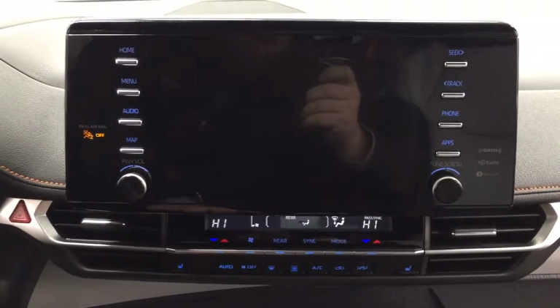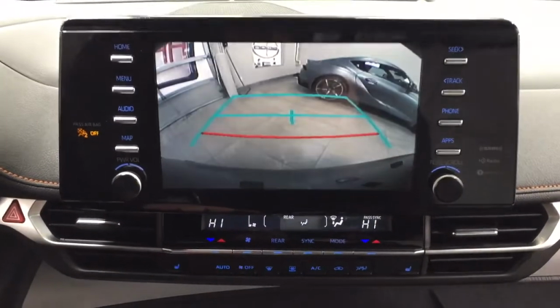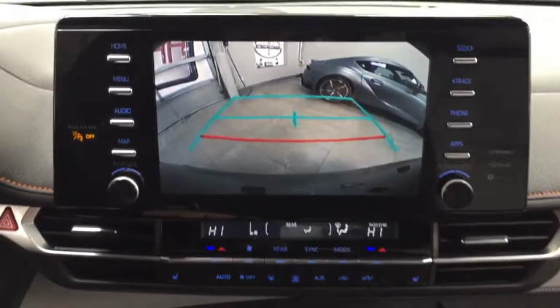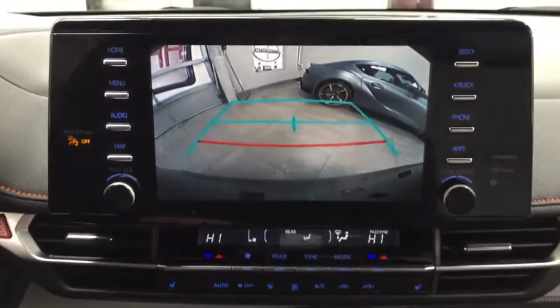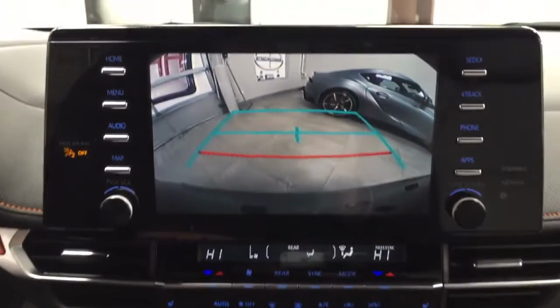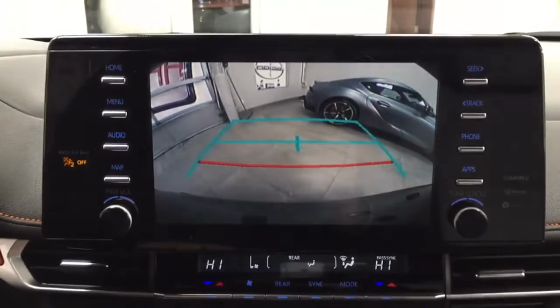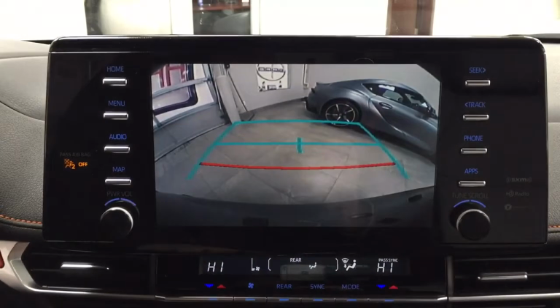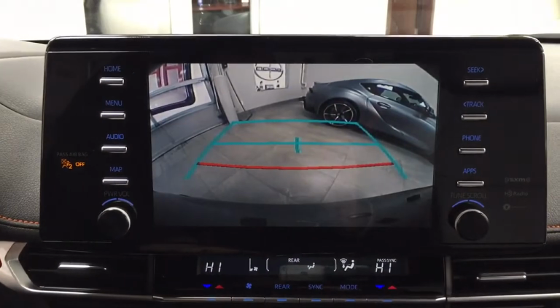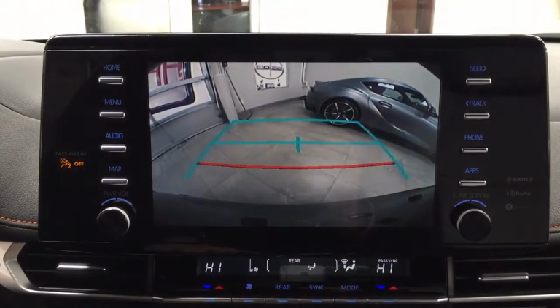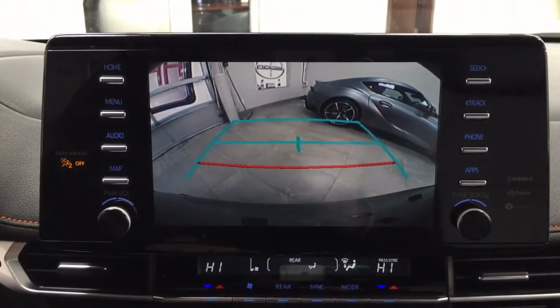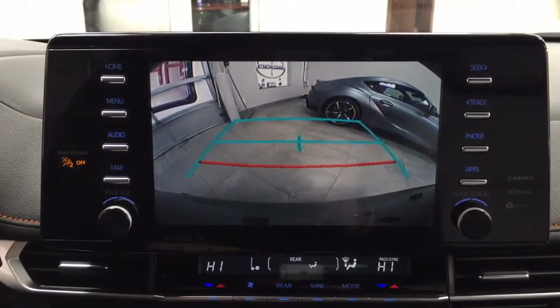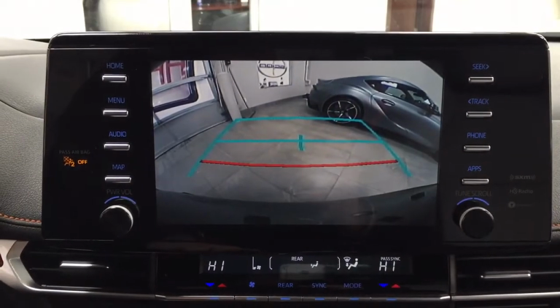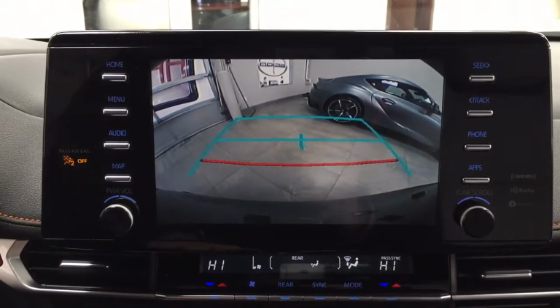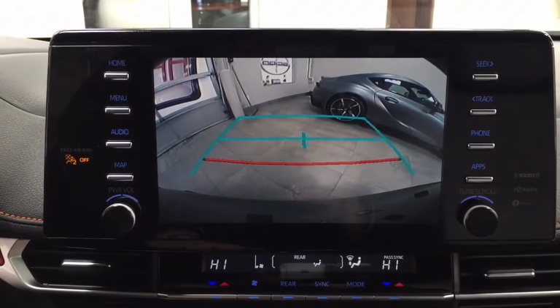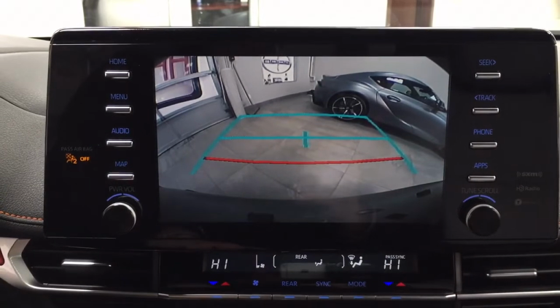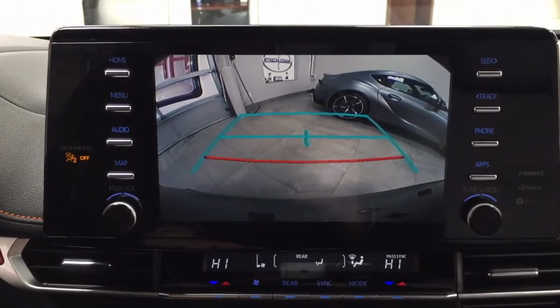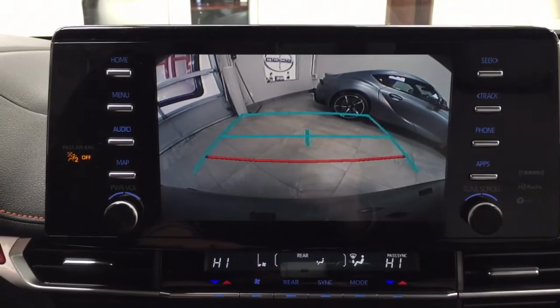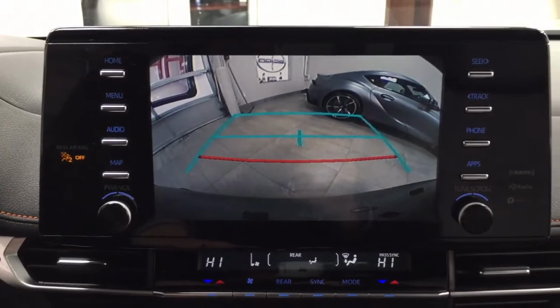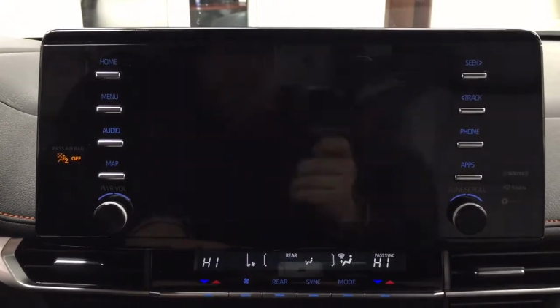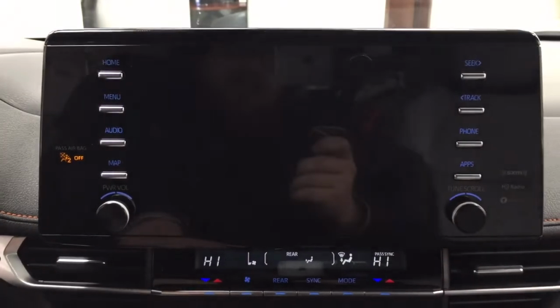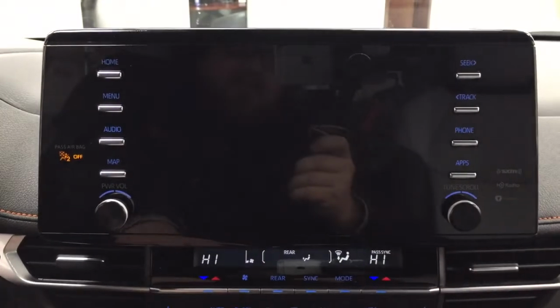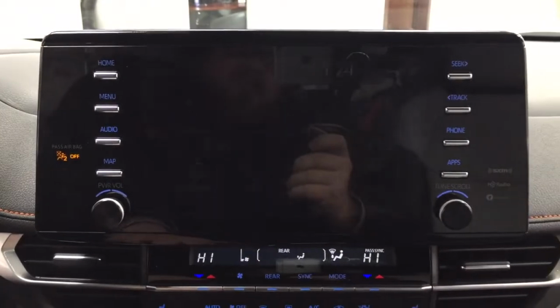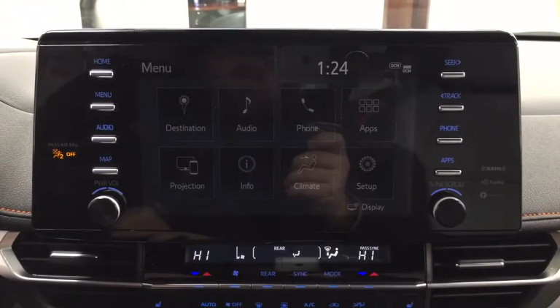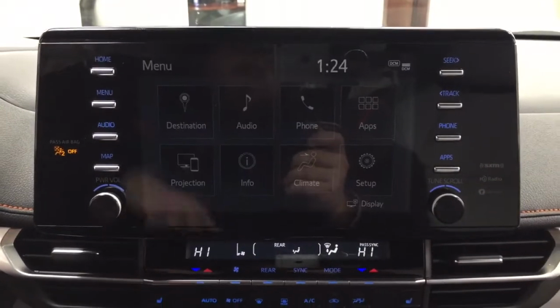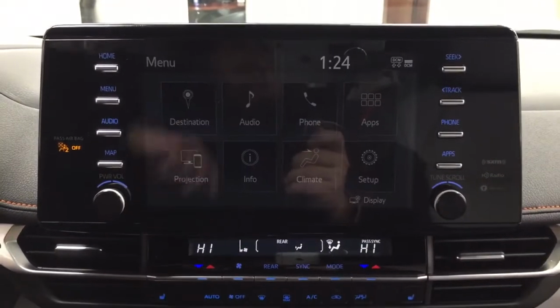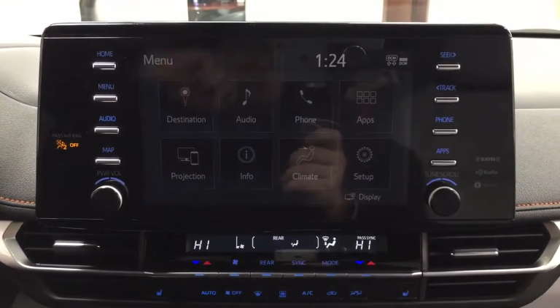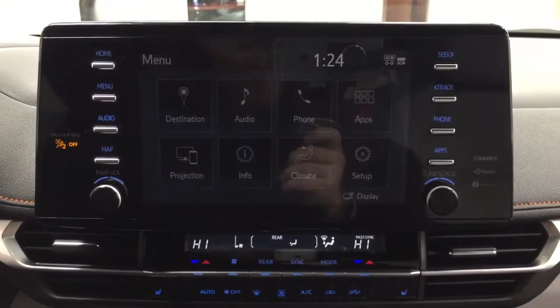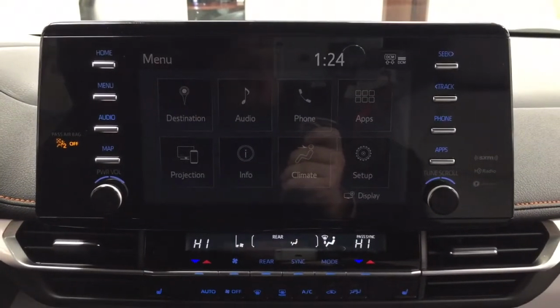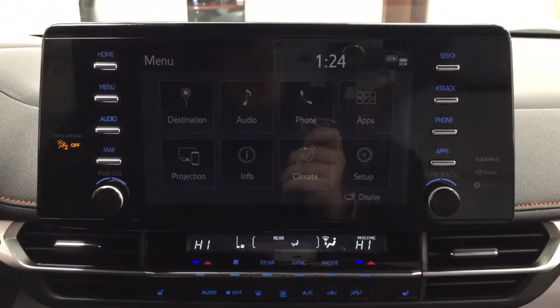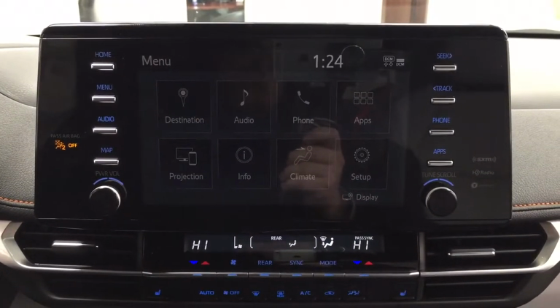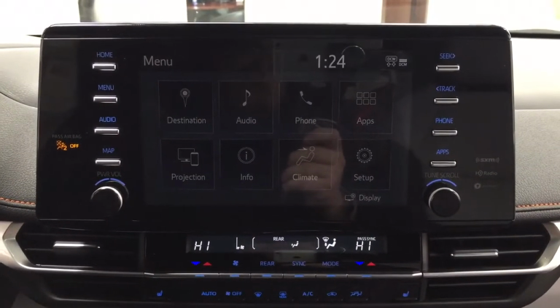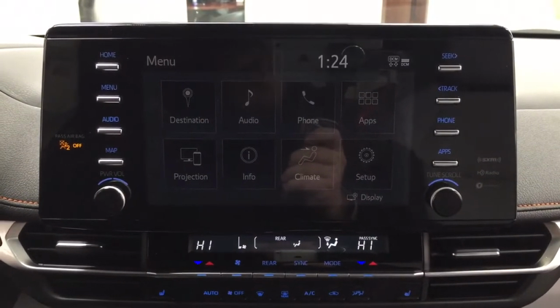Taking a look at the backup camera, as you can see you have those nice guiding lines making things much easier when you back into a stall.